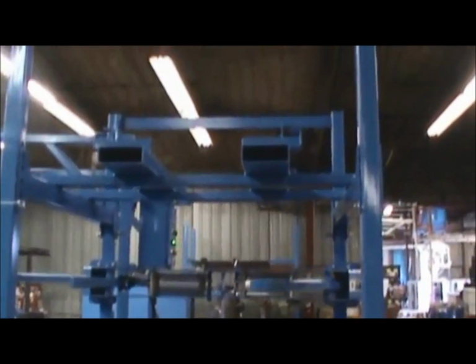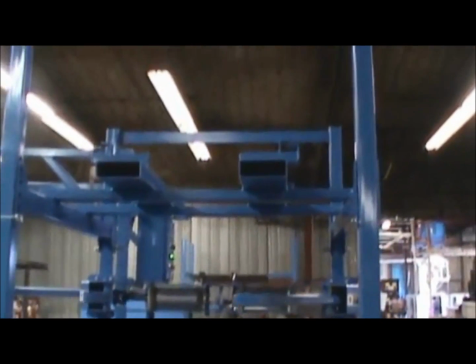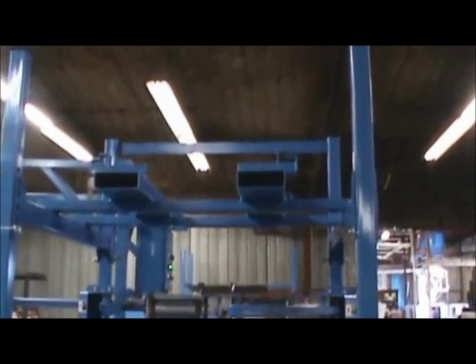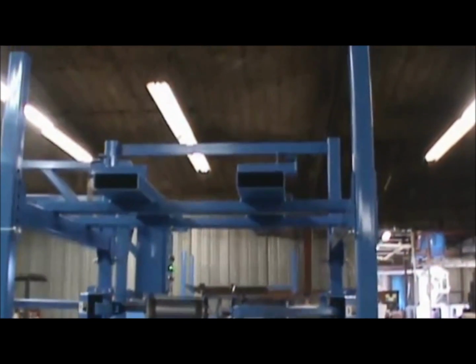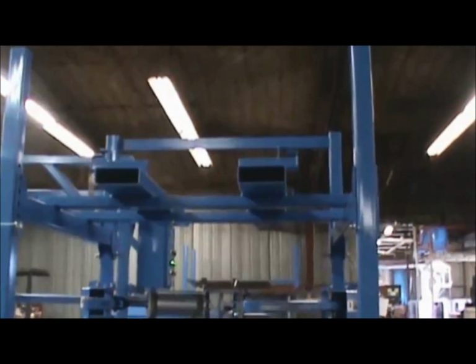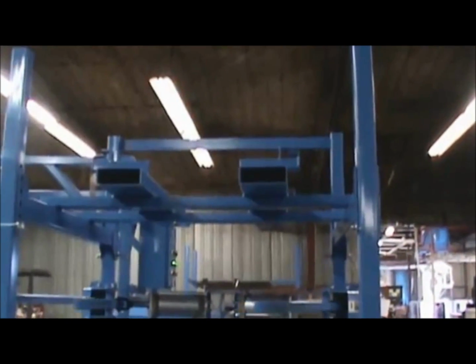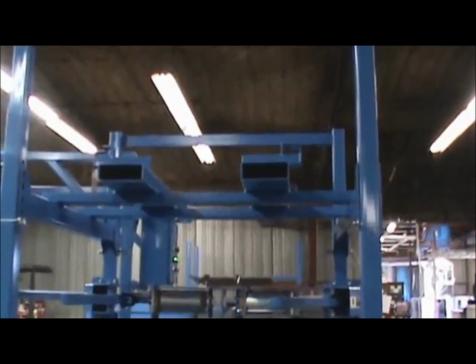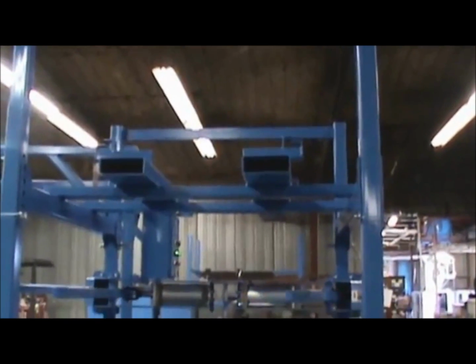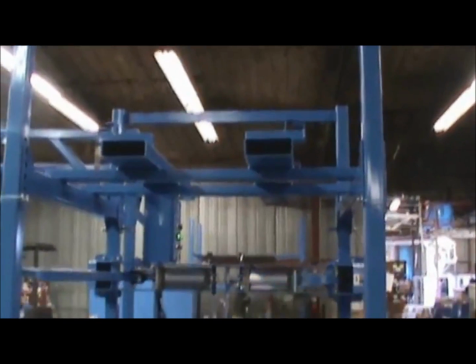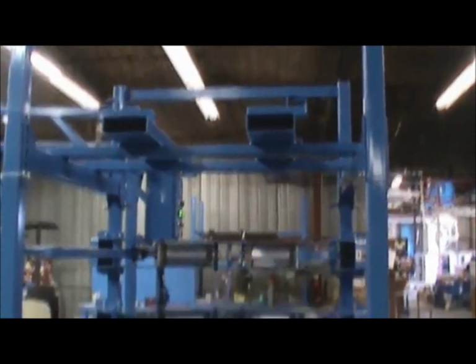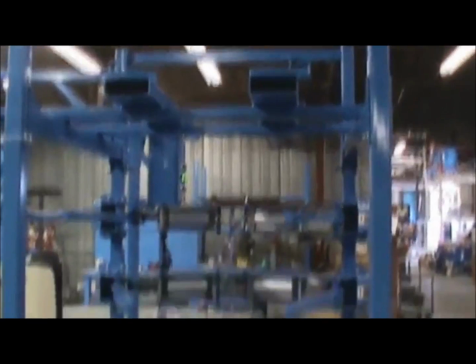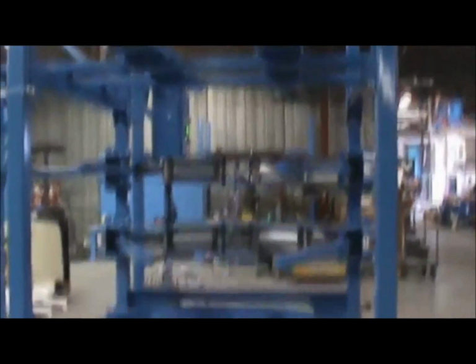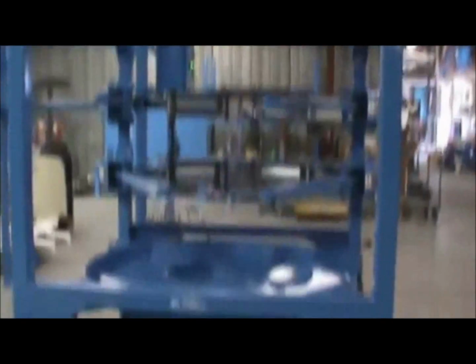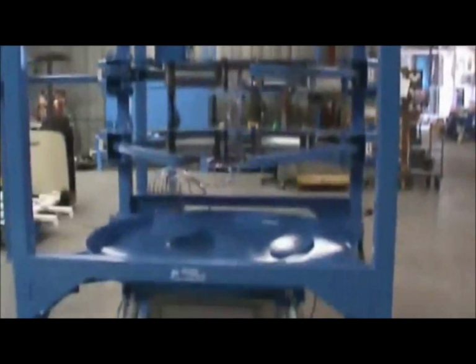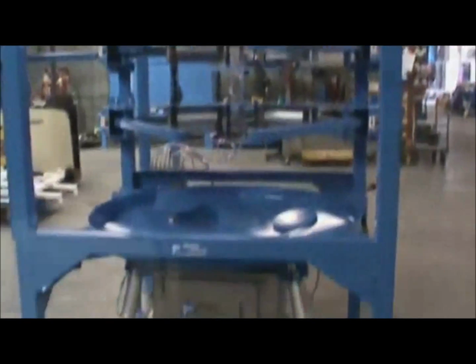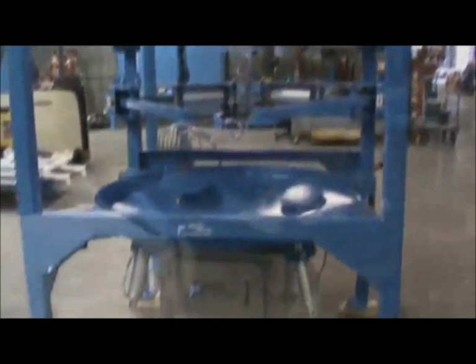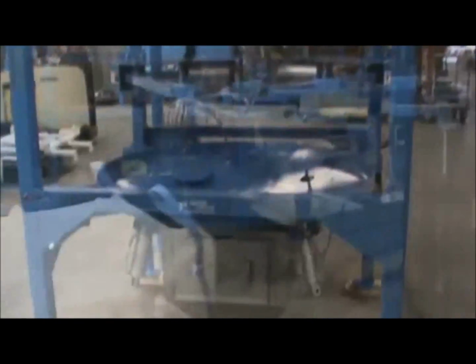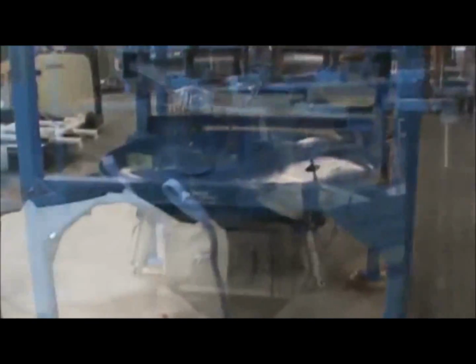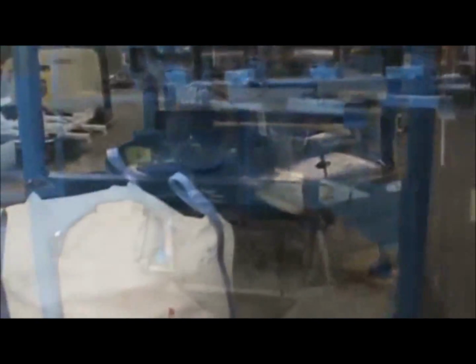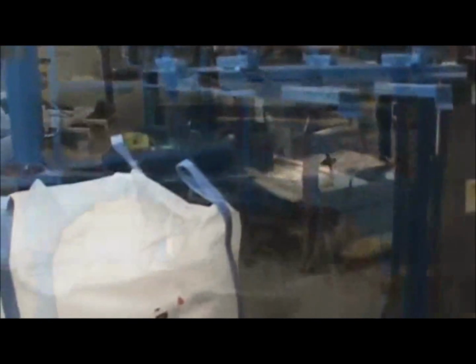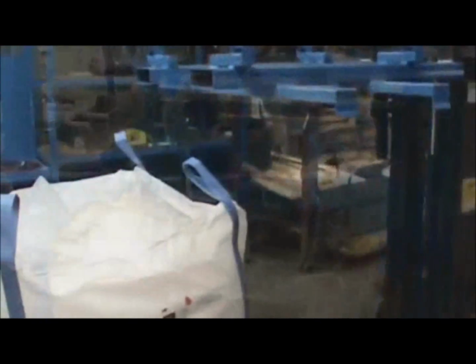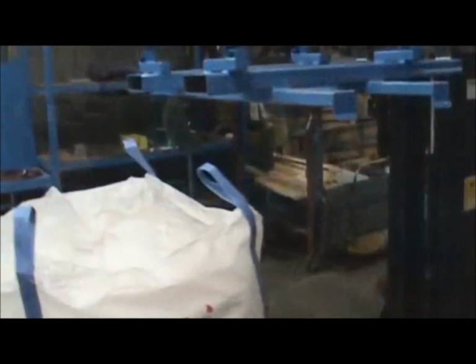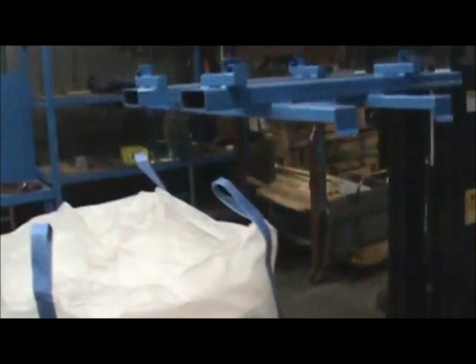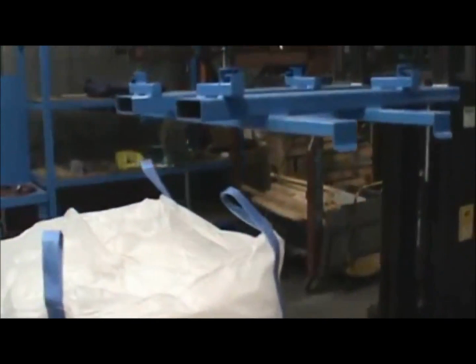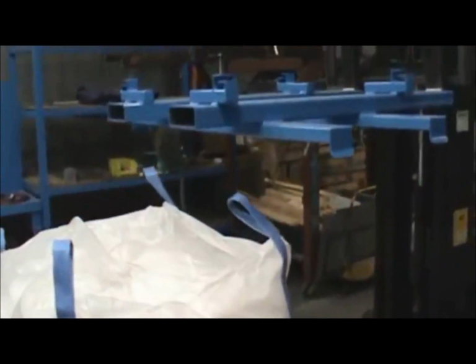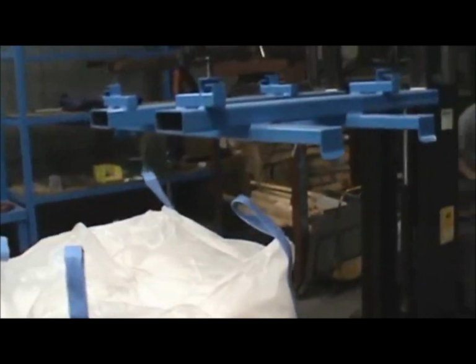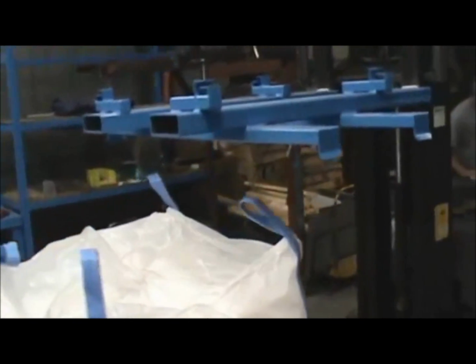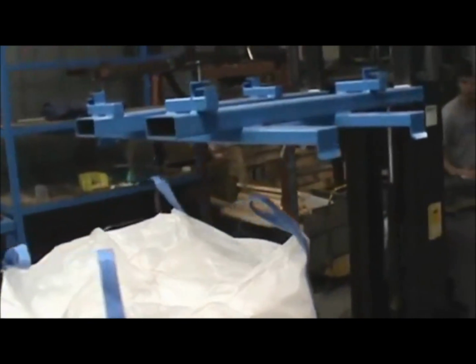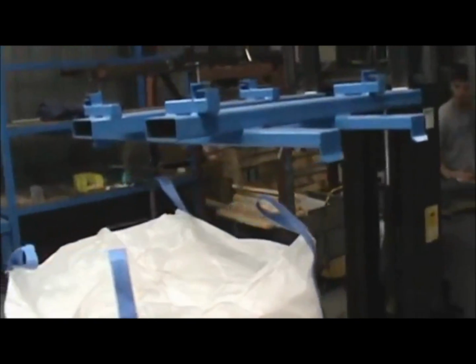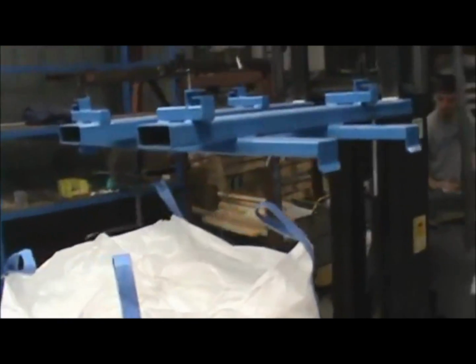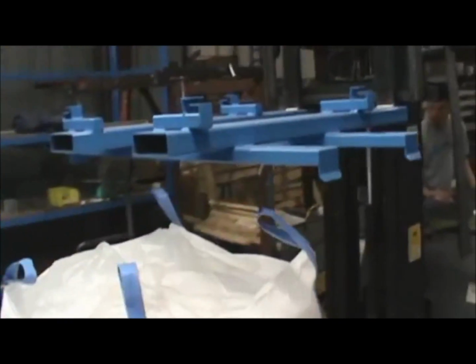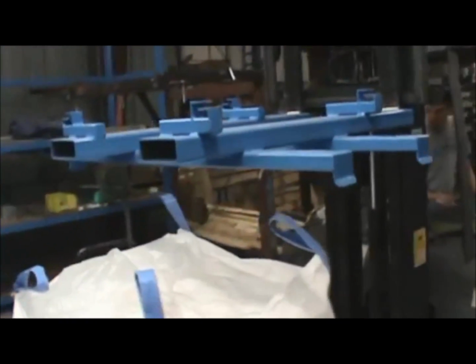Process of unloading, starting, and removal of bulk bag on Taylor's IBC-2000.